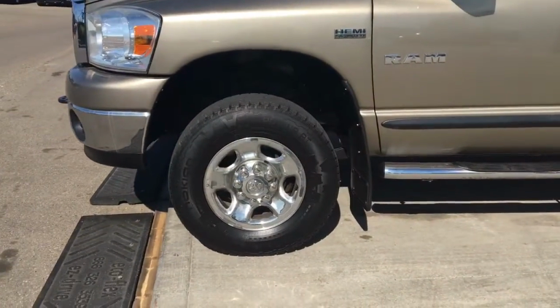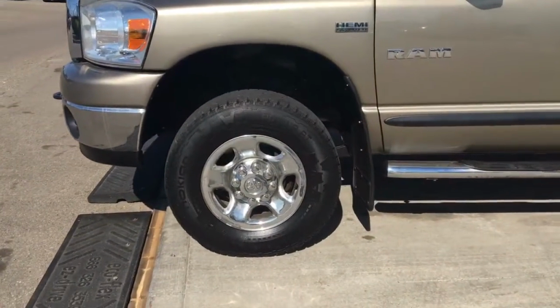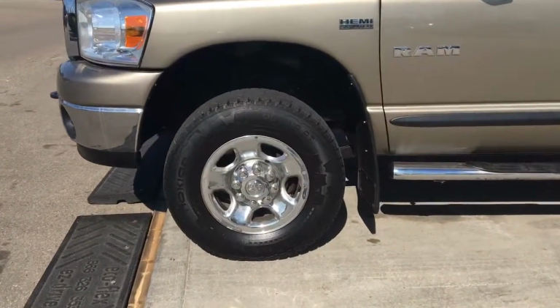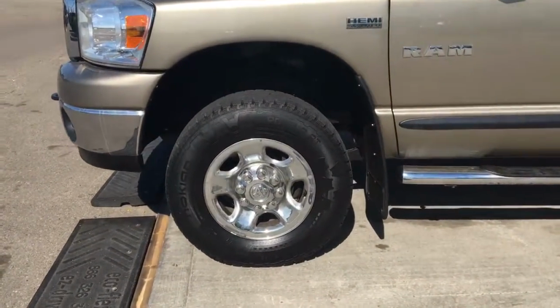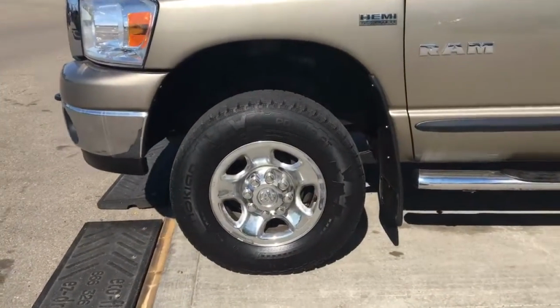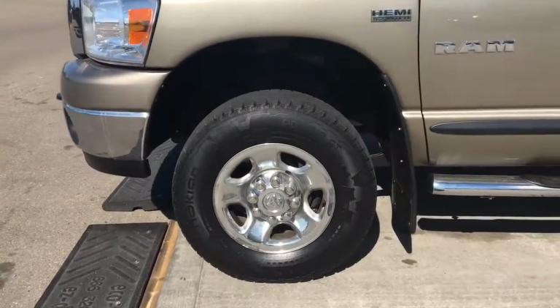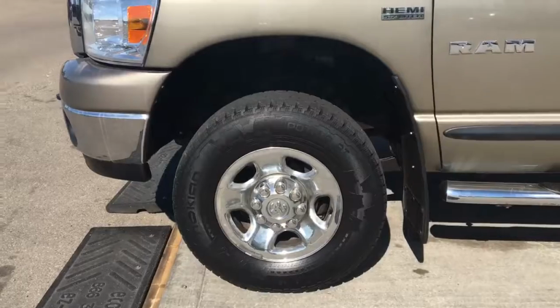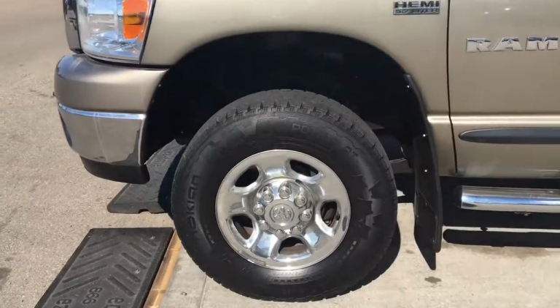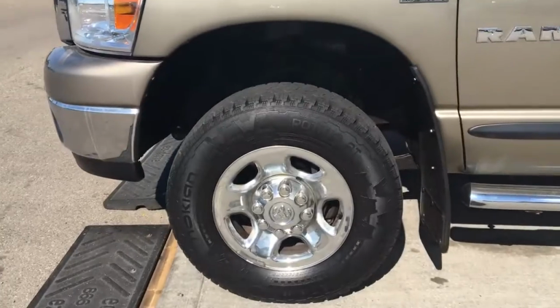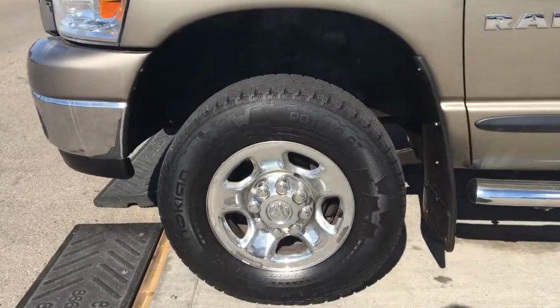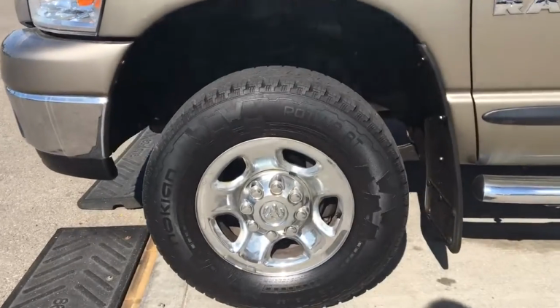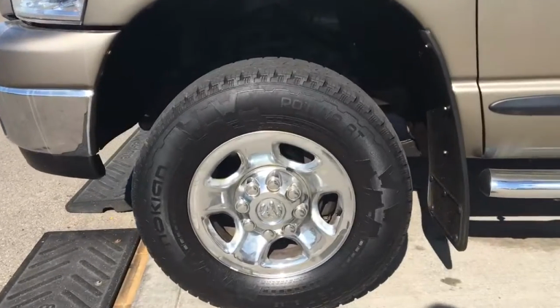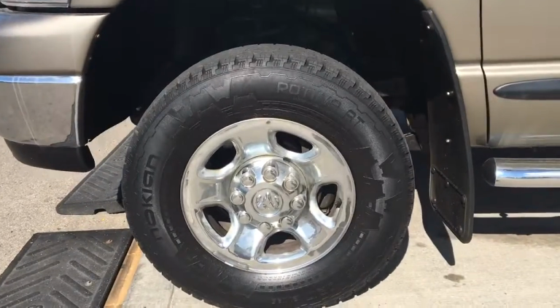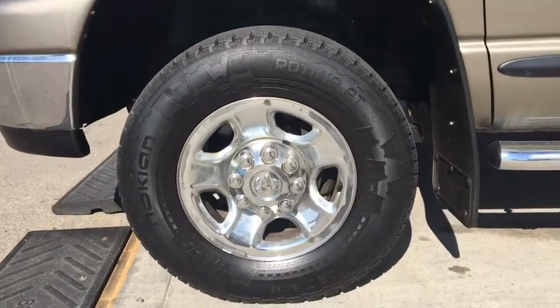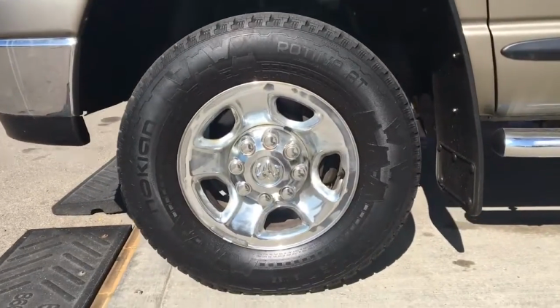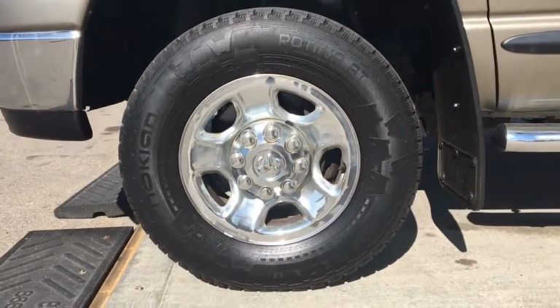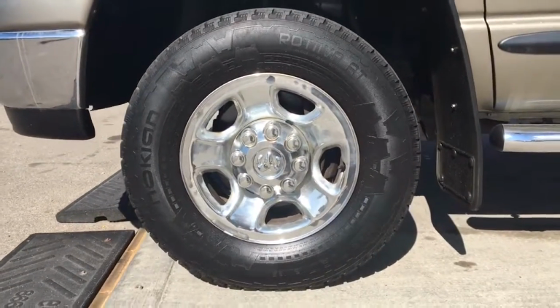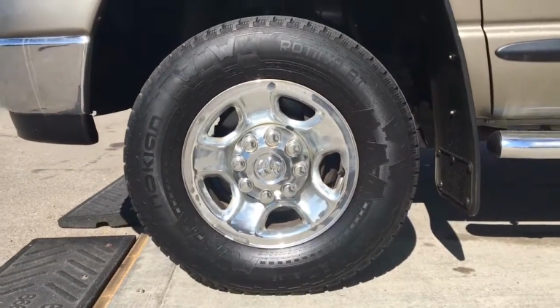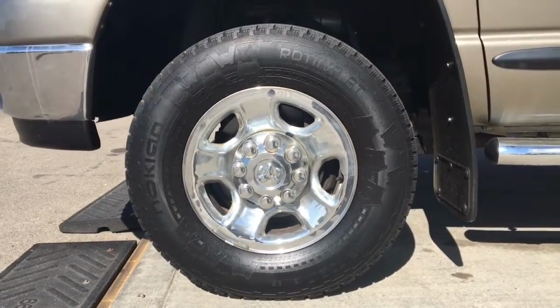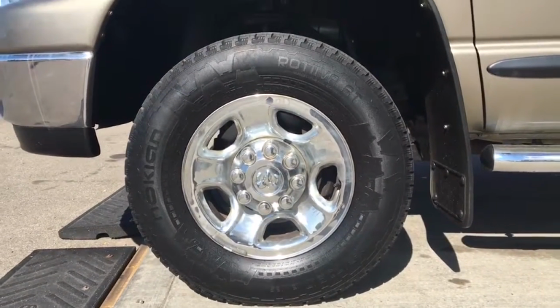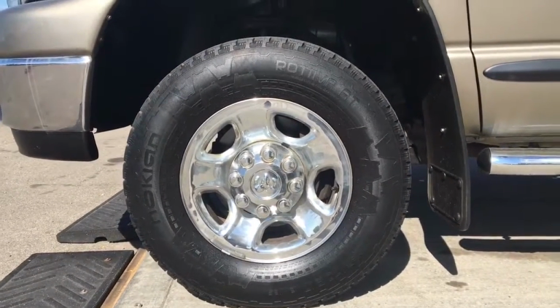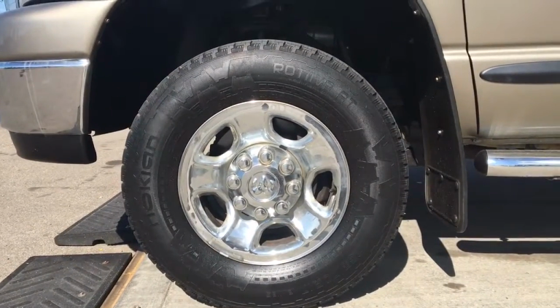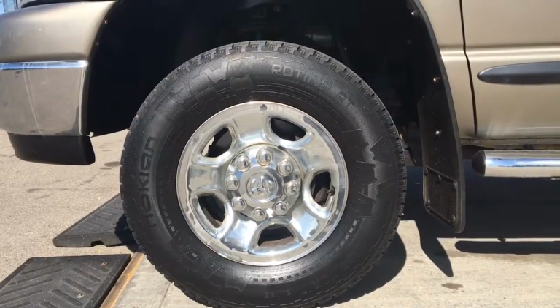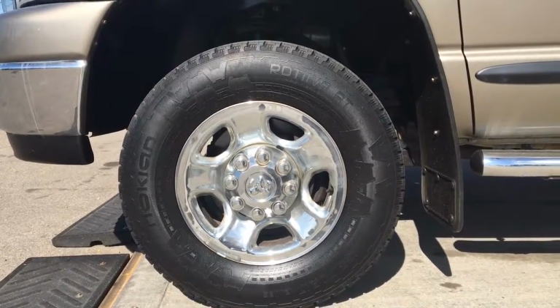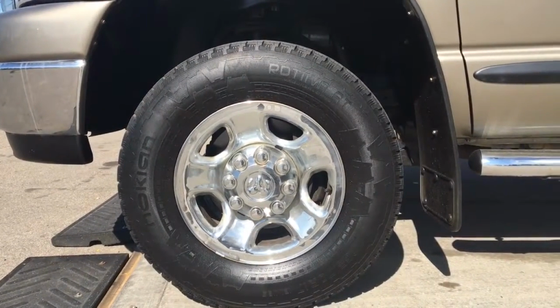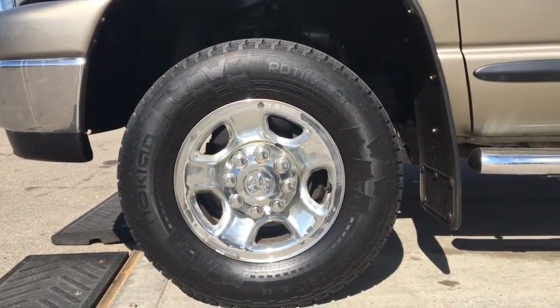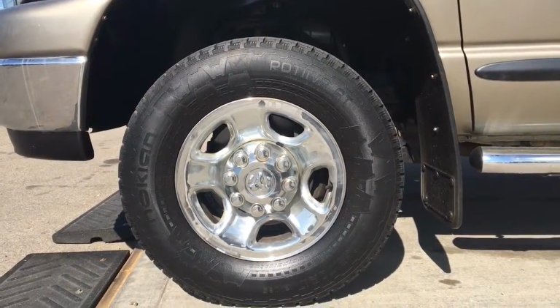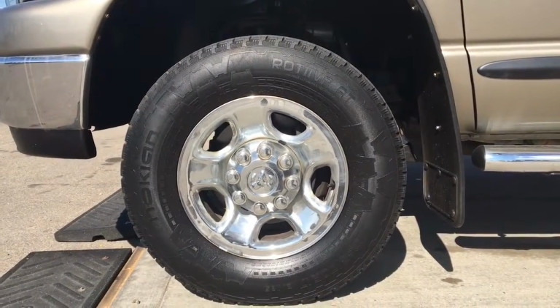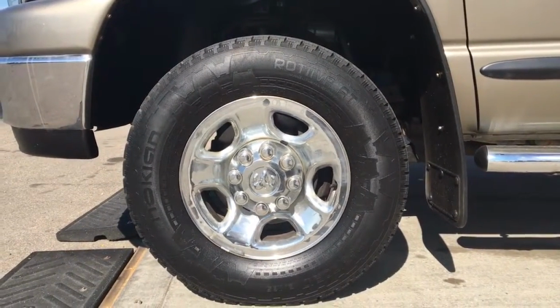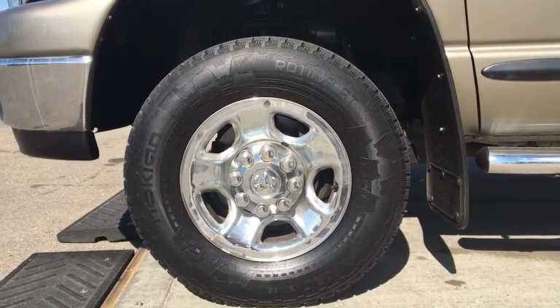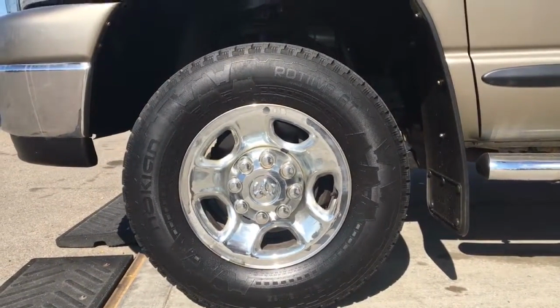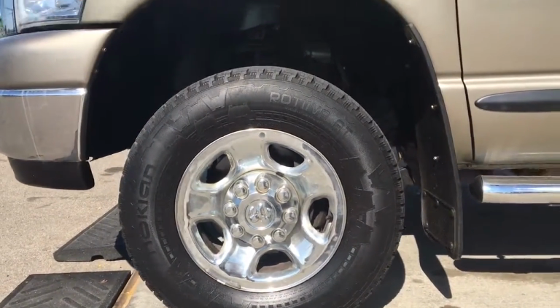Lots of tread left in these tires — they are knock-ins, mounted on top of a factory 17-inch rim.